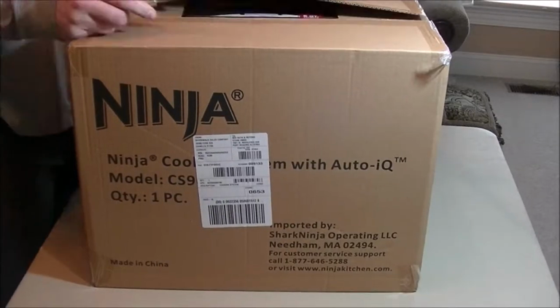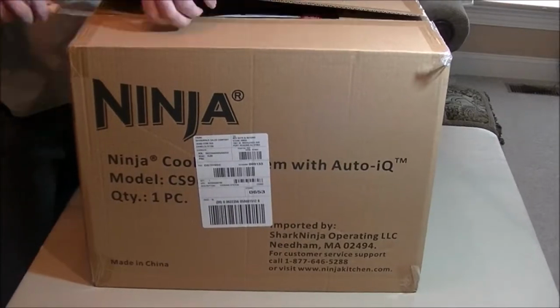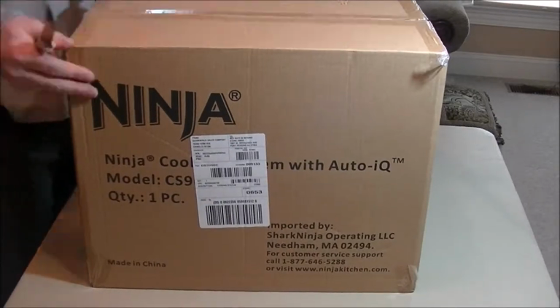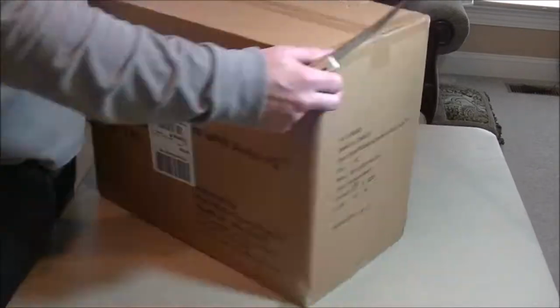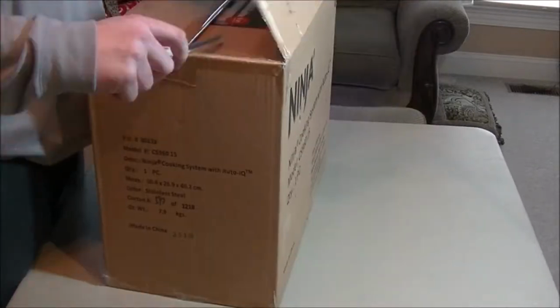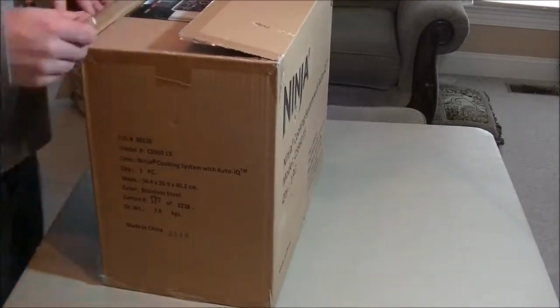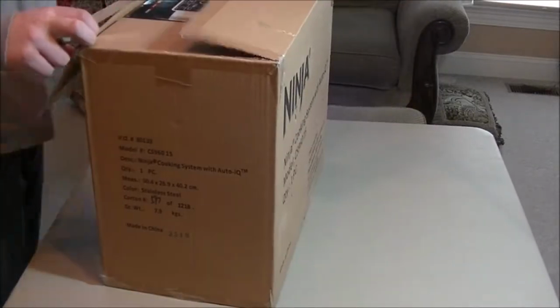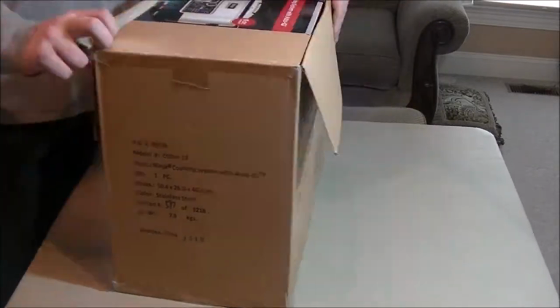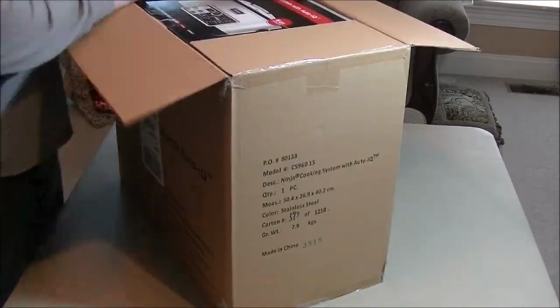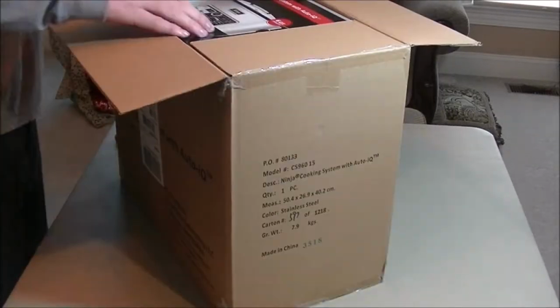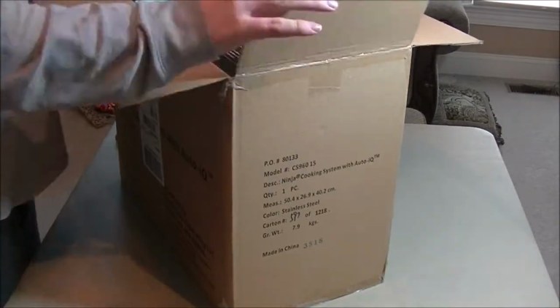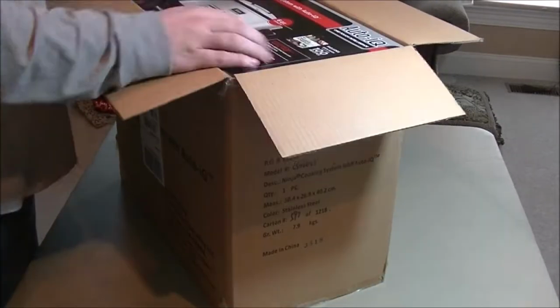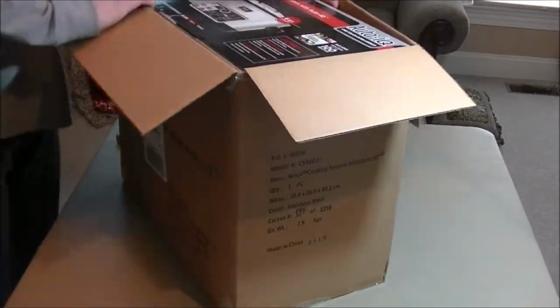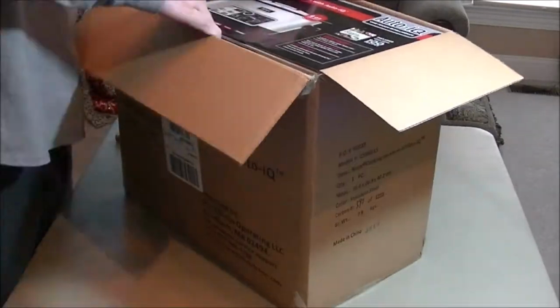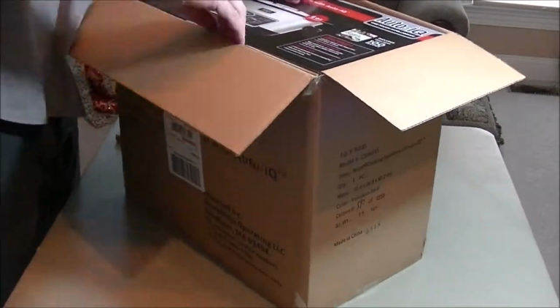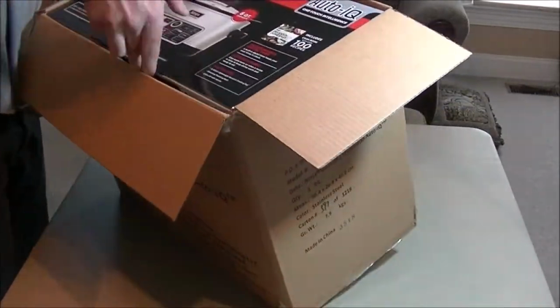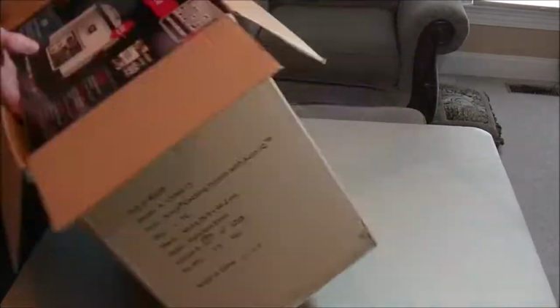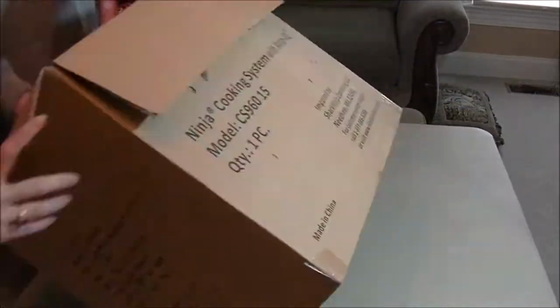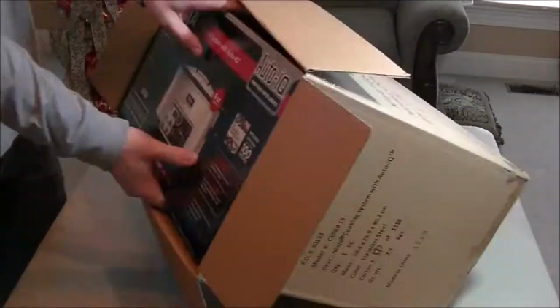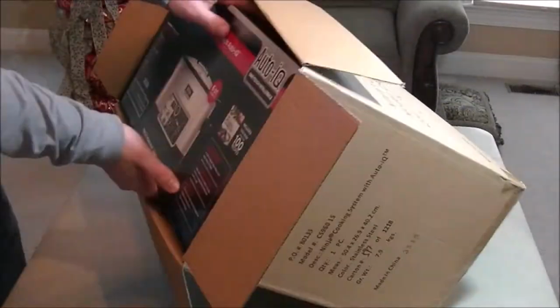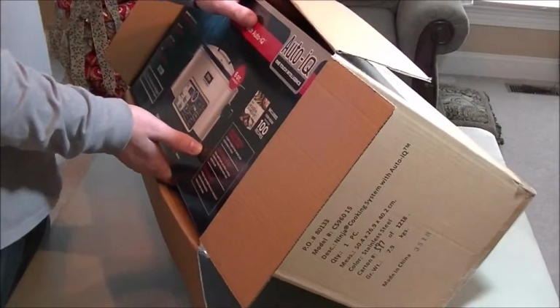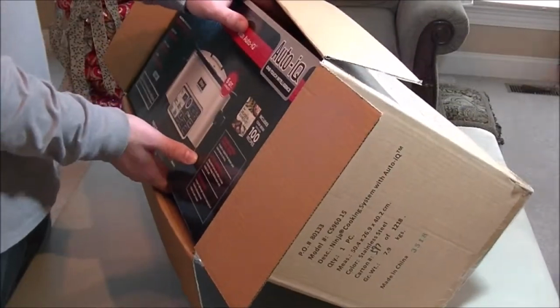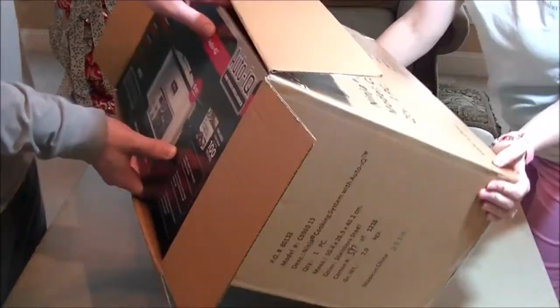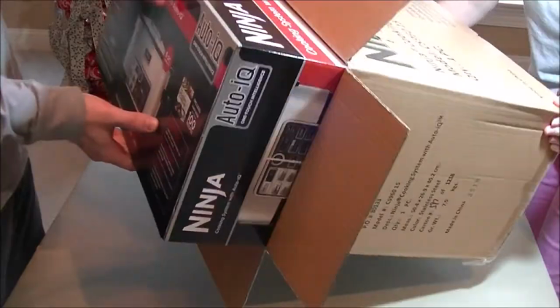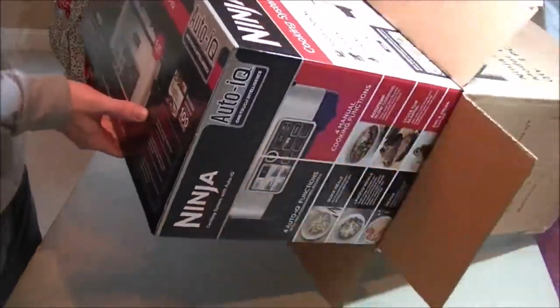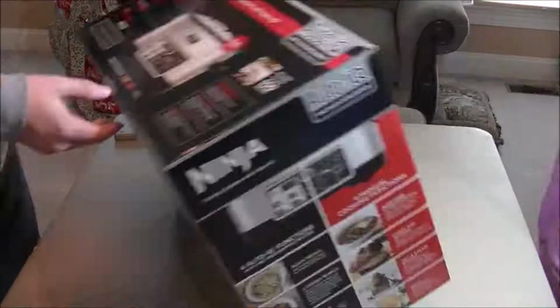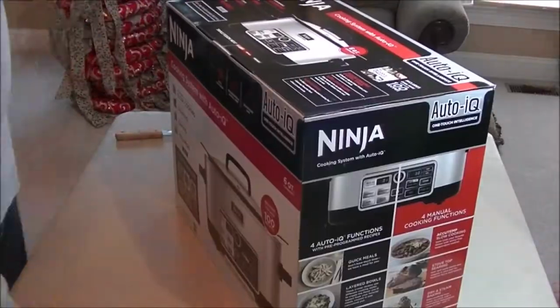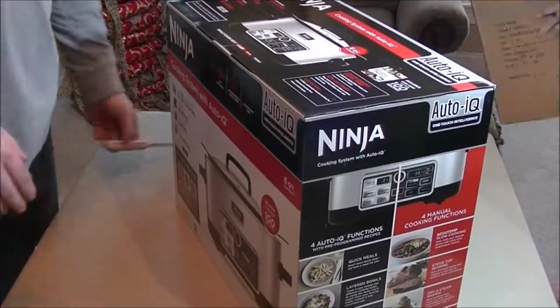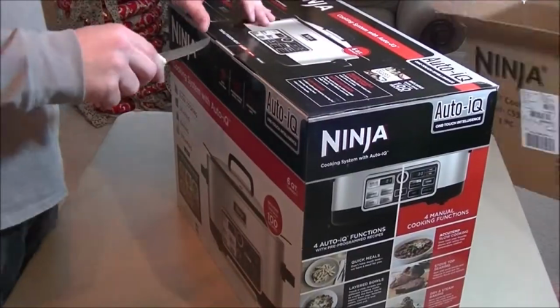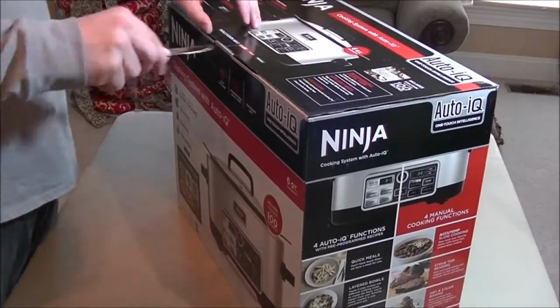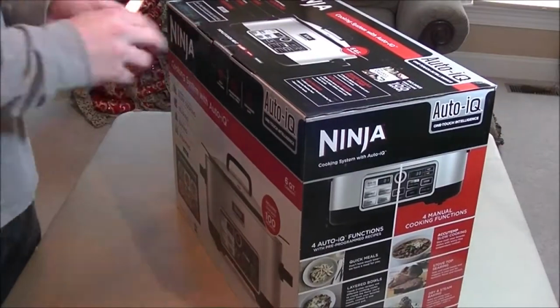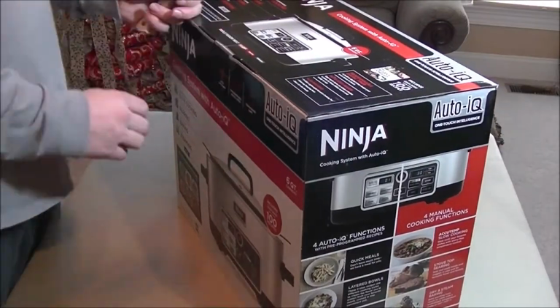Hey guys, this is Reviews and More, back with another quick kitchen item review. This is the Ninja Cooking System.